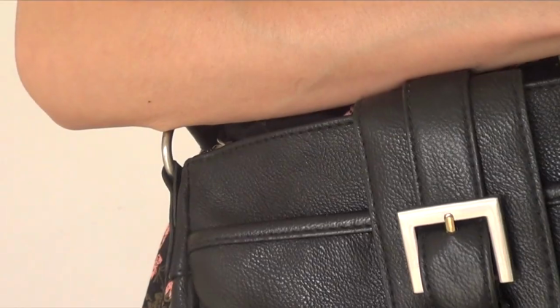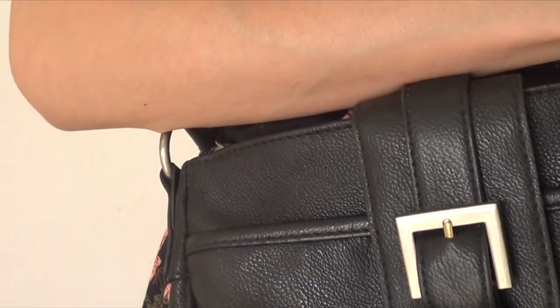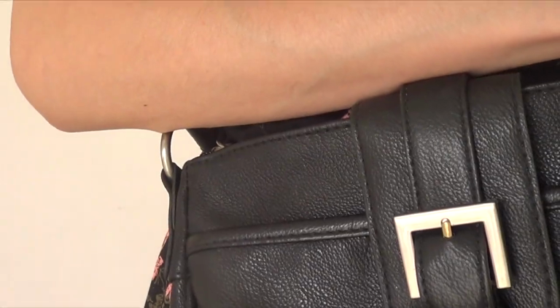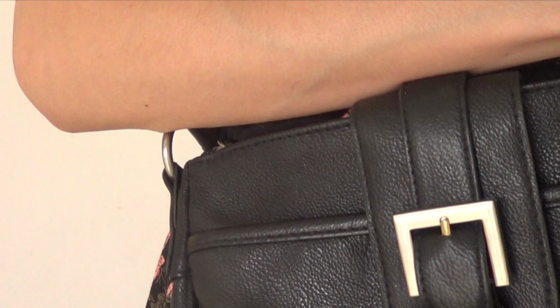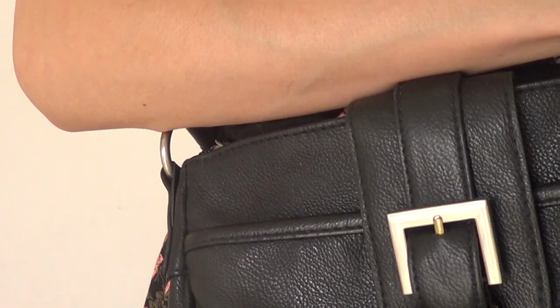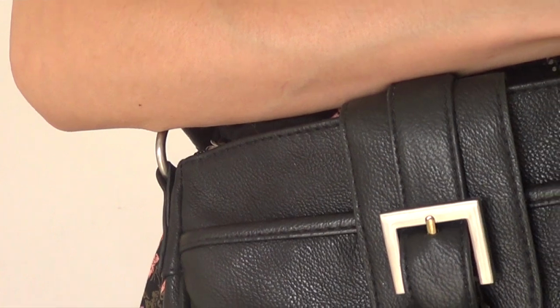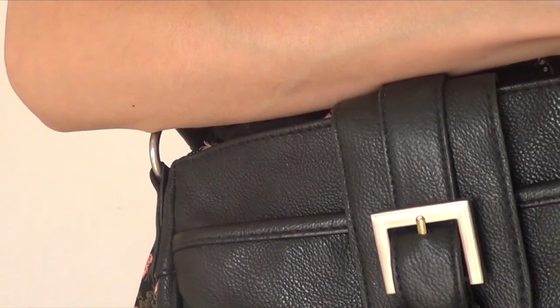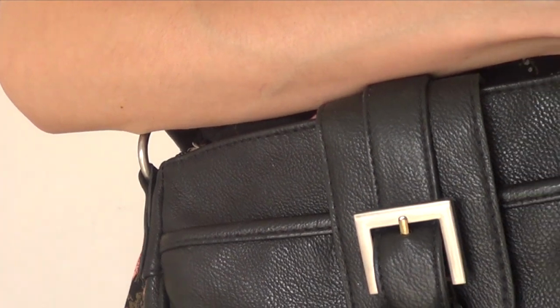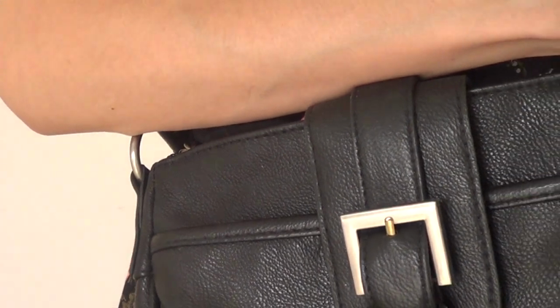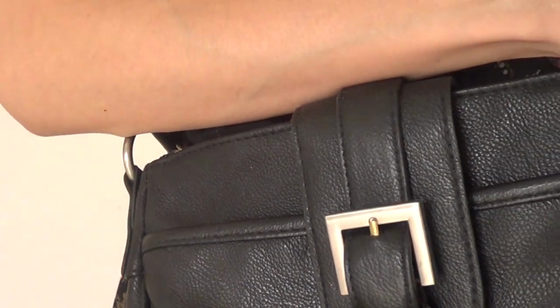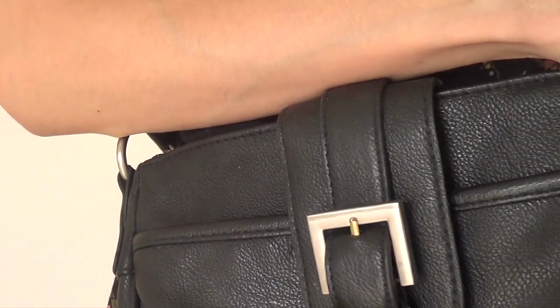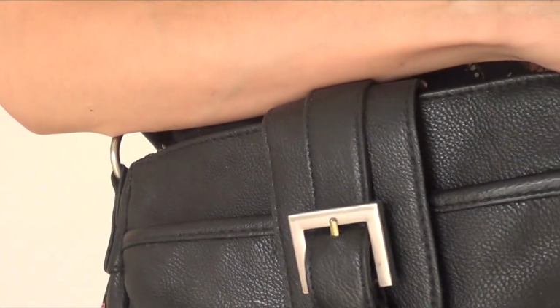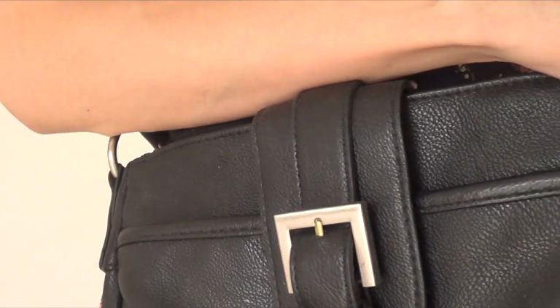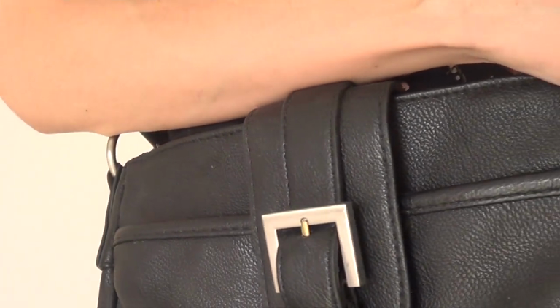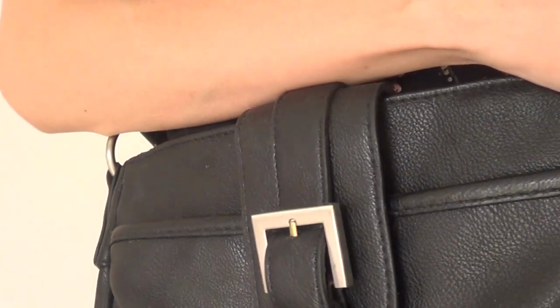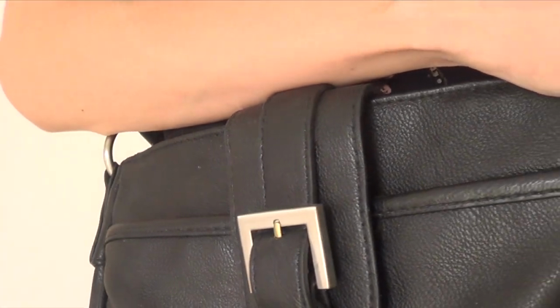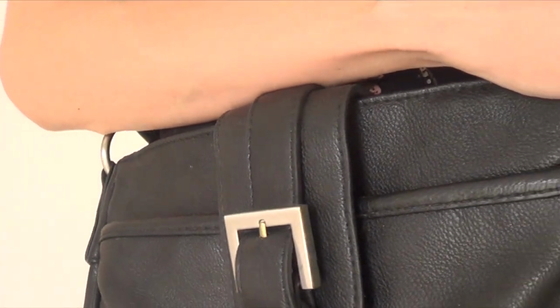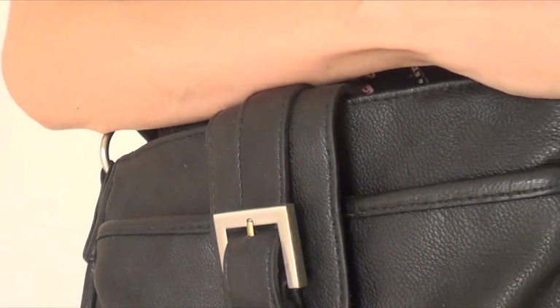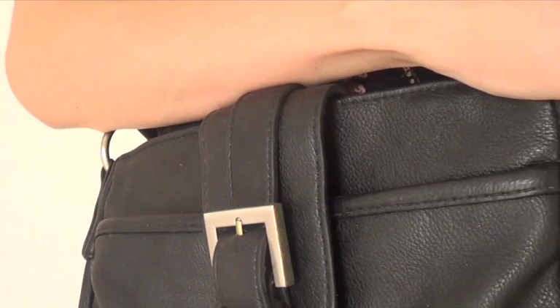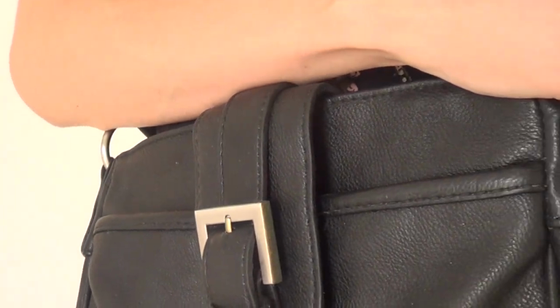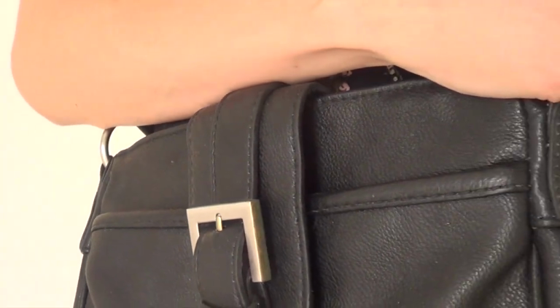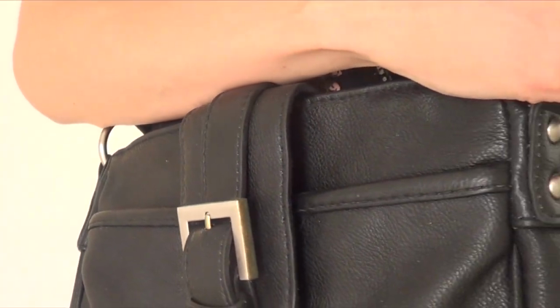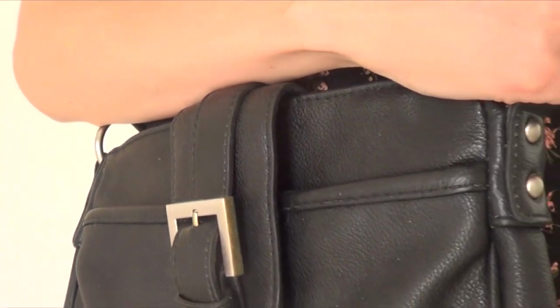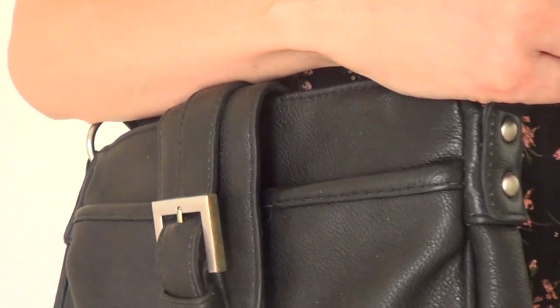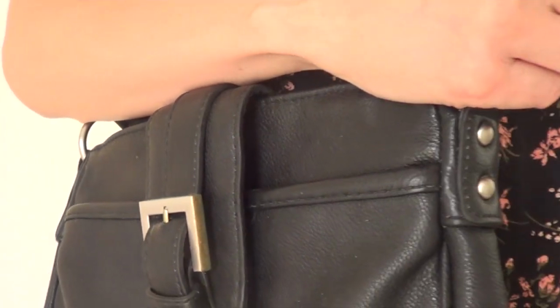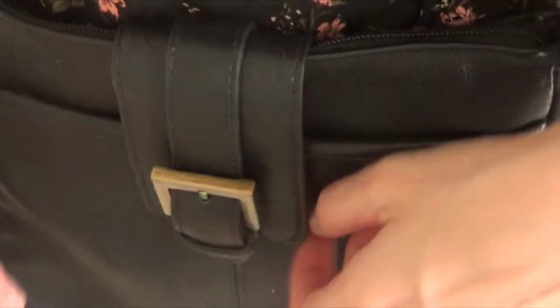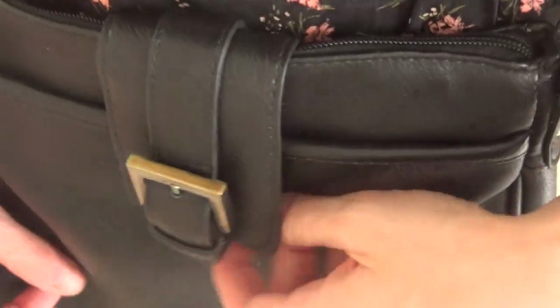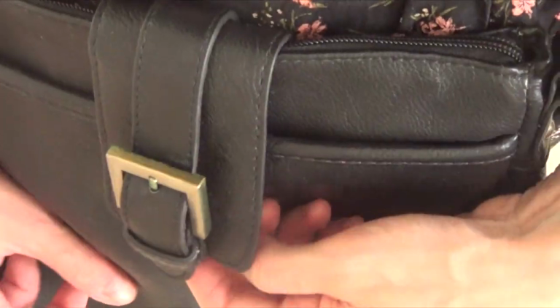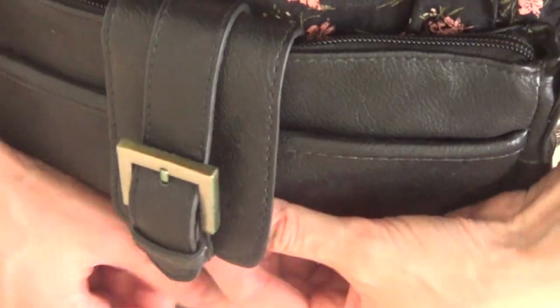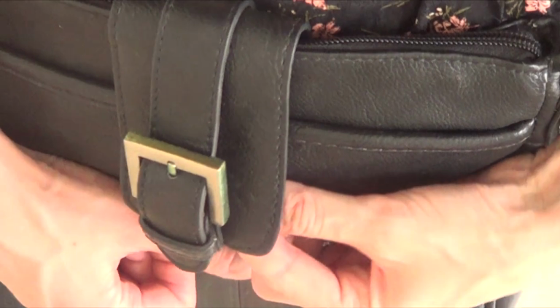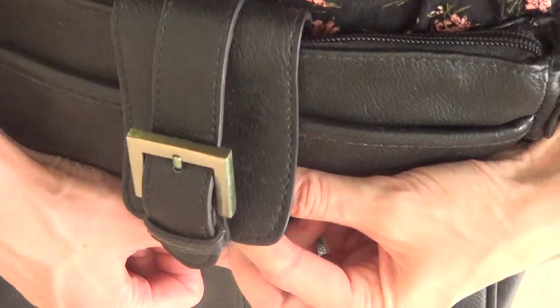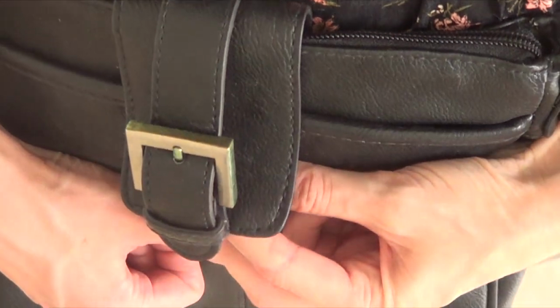So I'm just going to show you how to go from a total silver buckle to this gold and silver one.